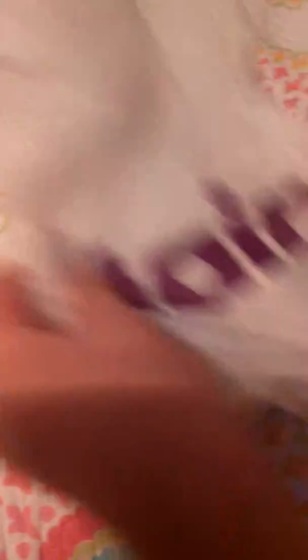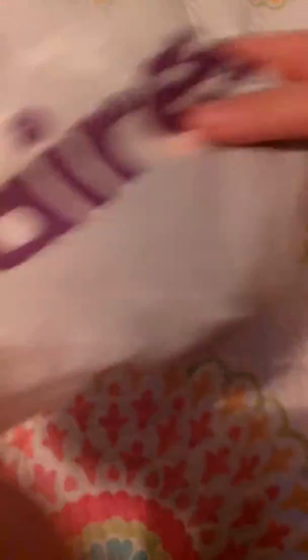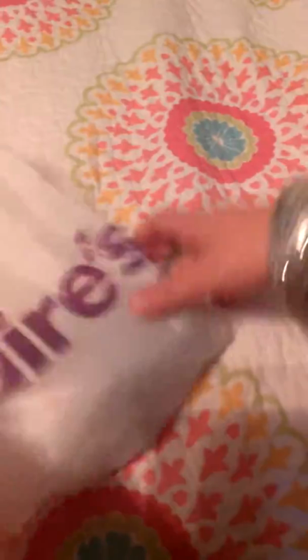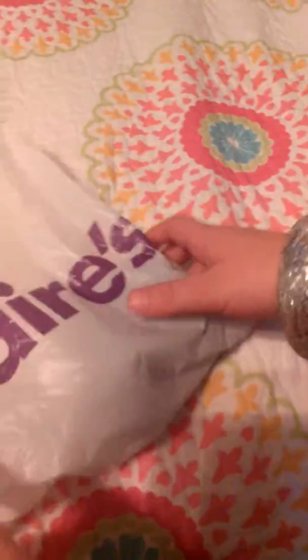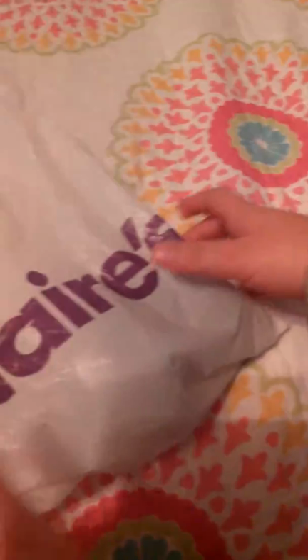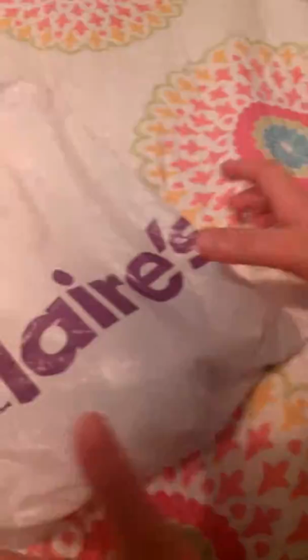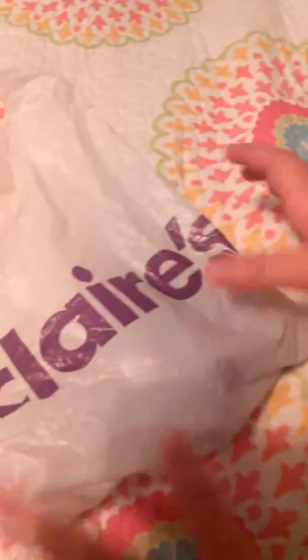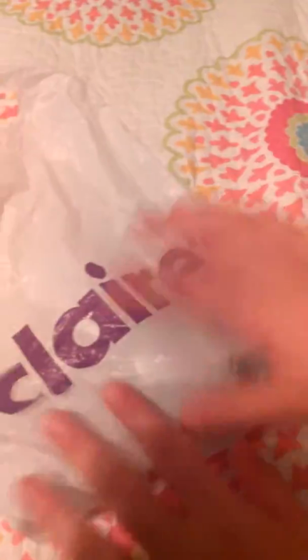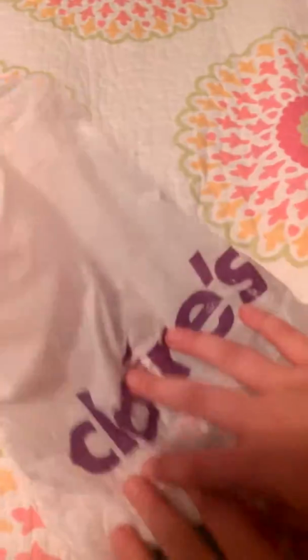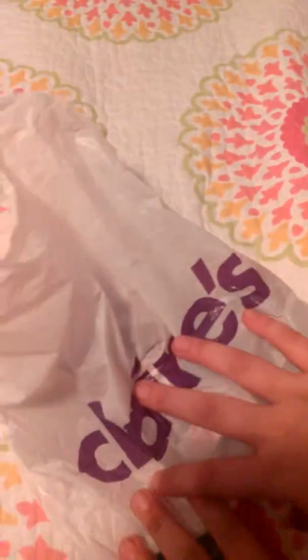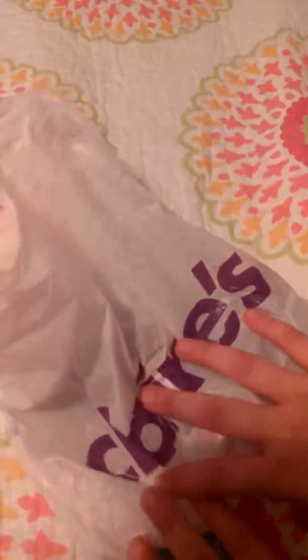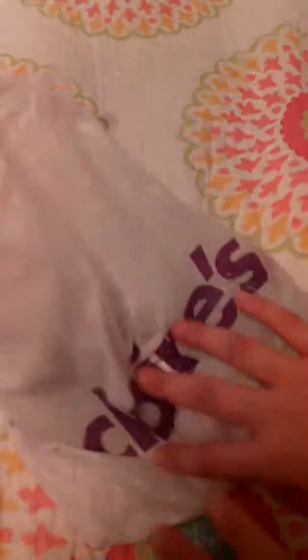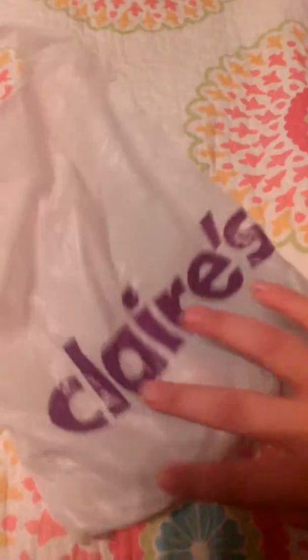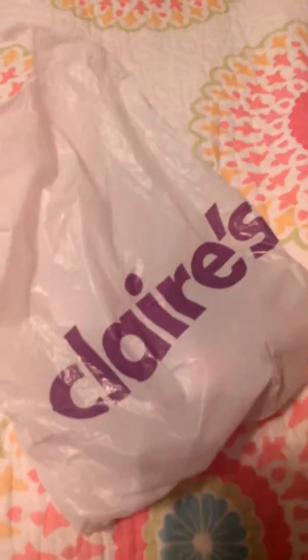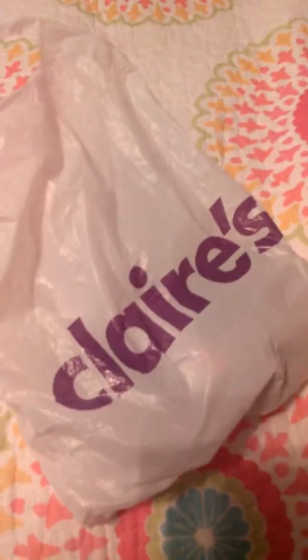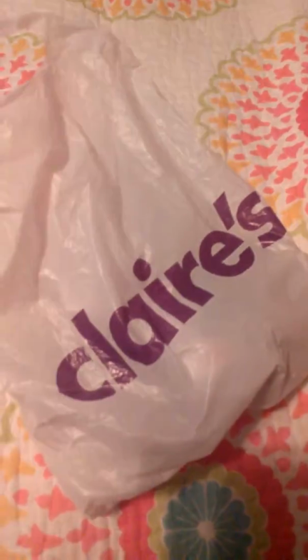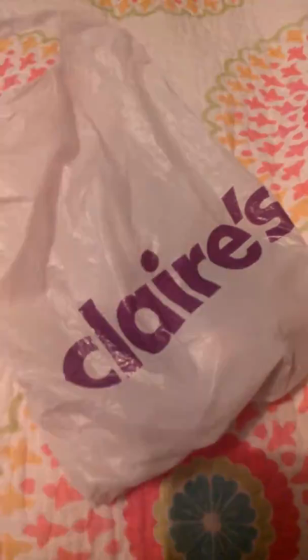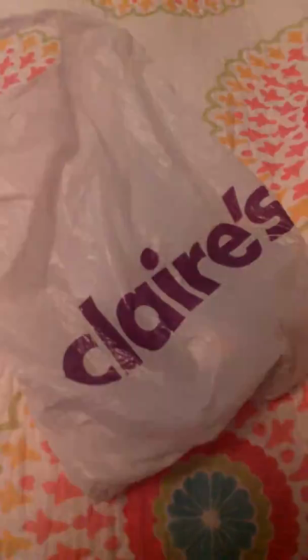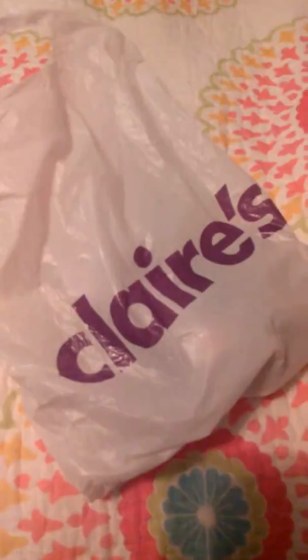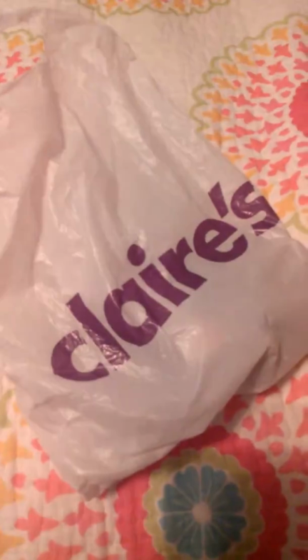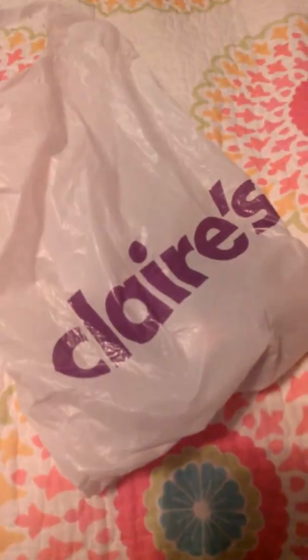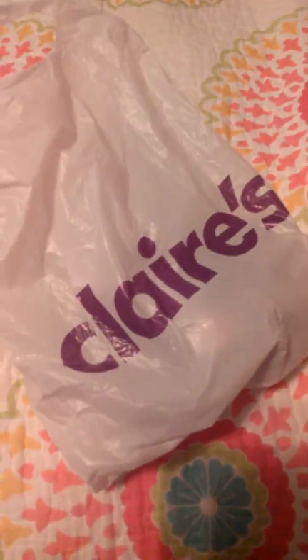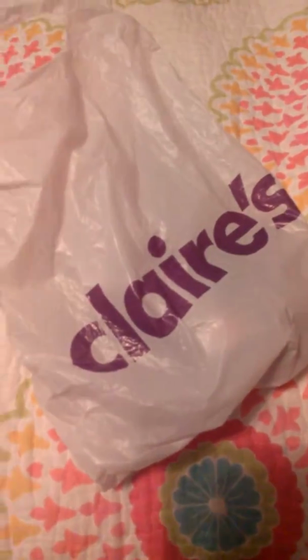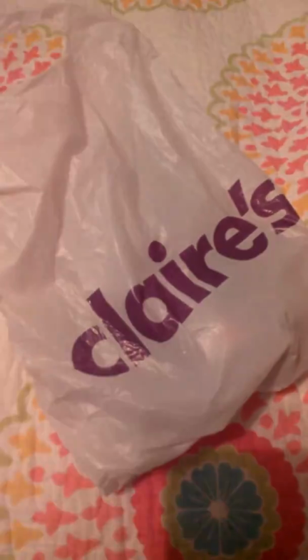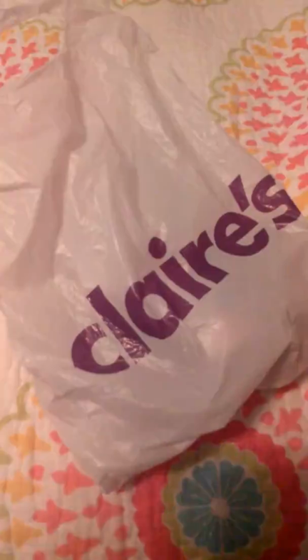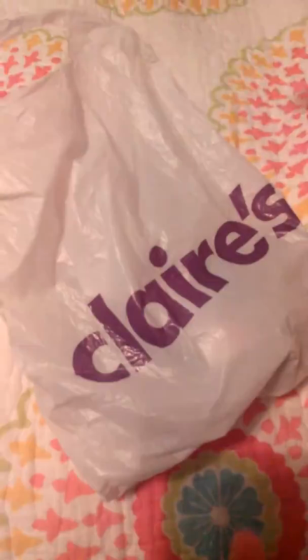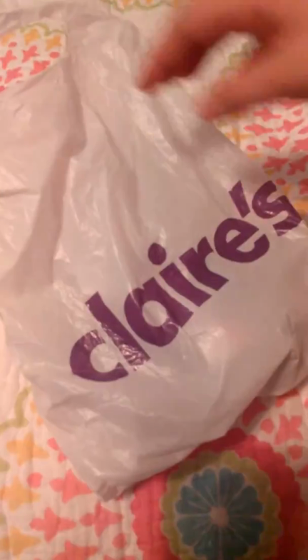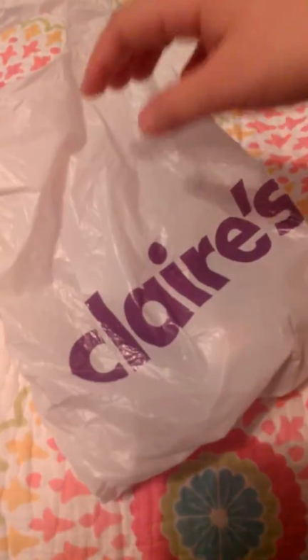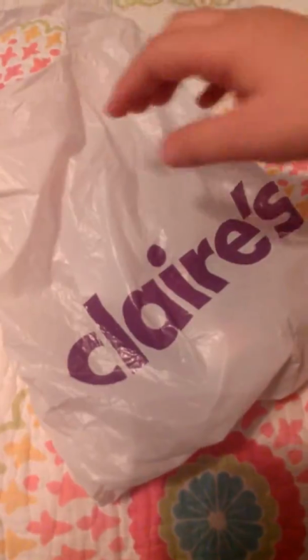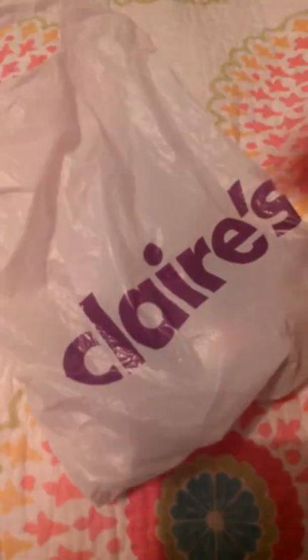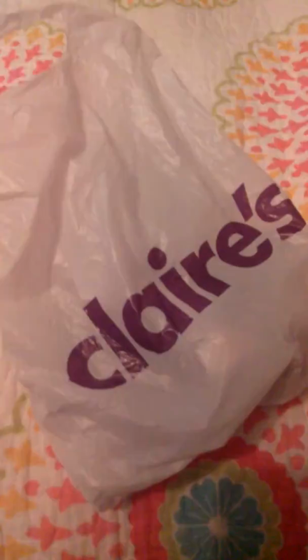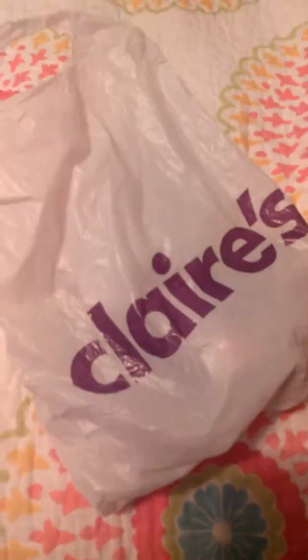Hello guys! I am doing a small Claire's haul, so let's get opening.